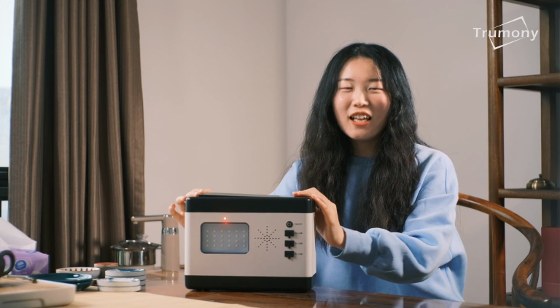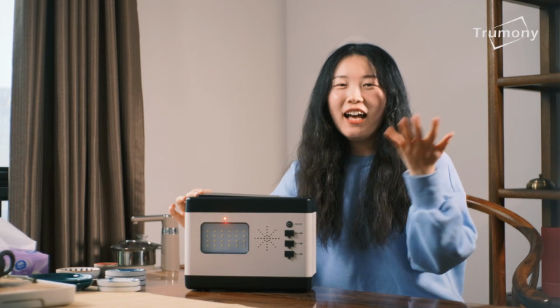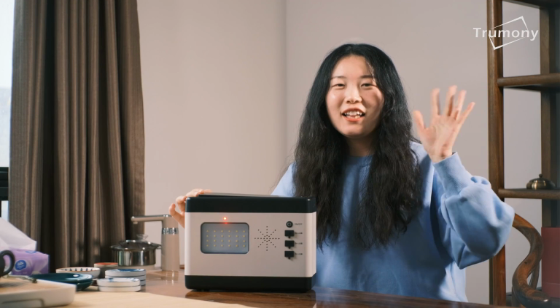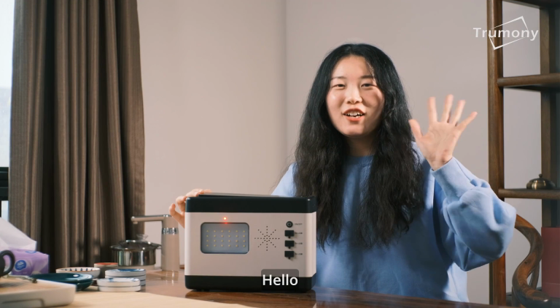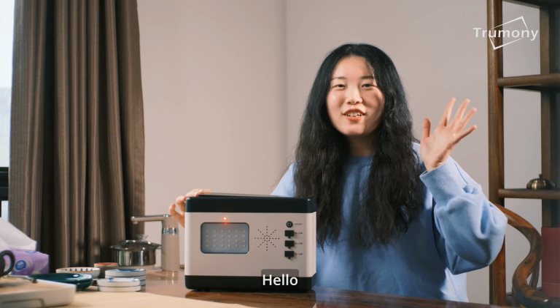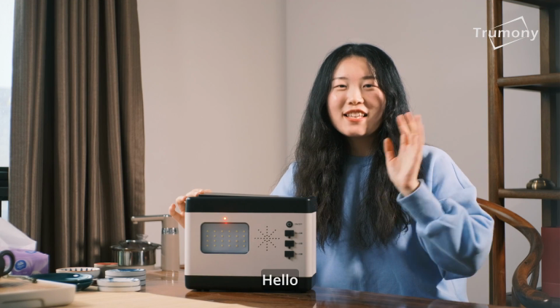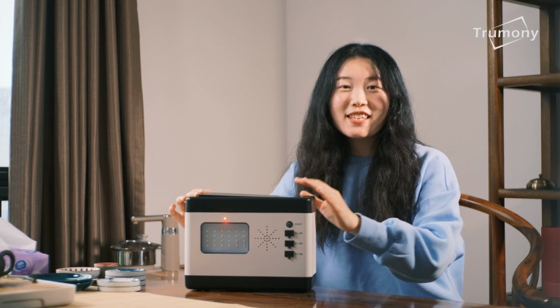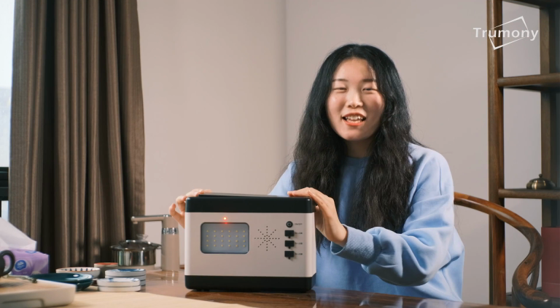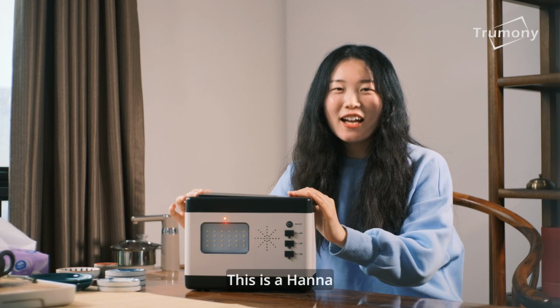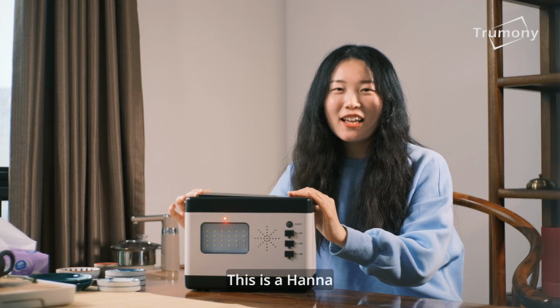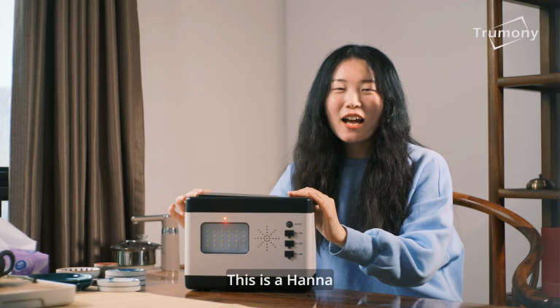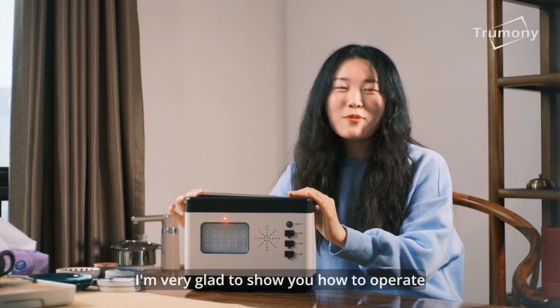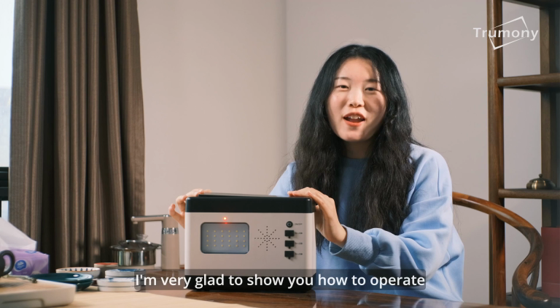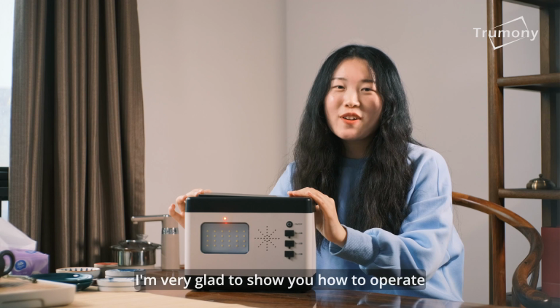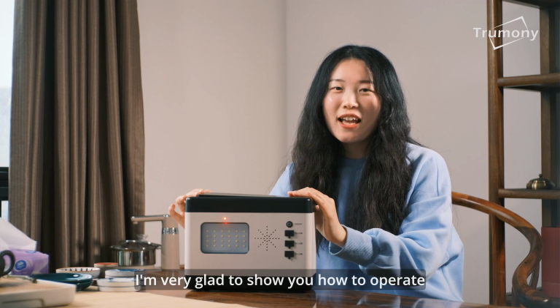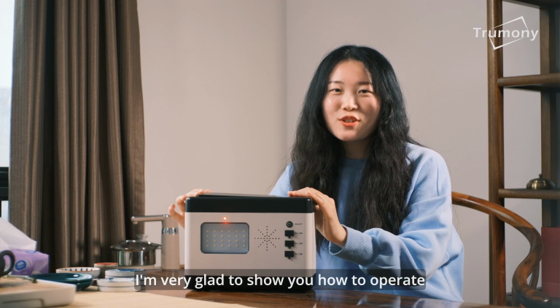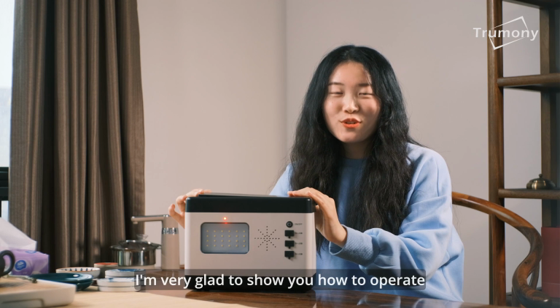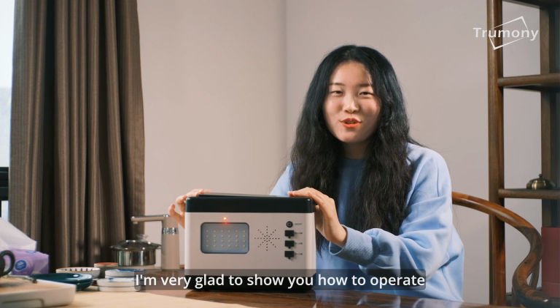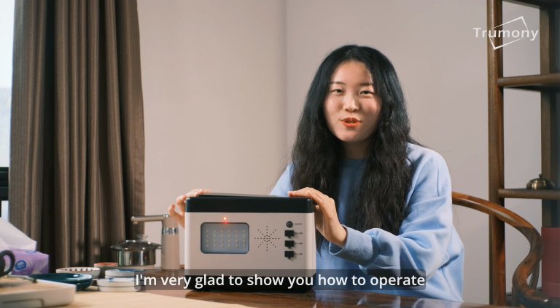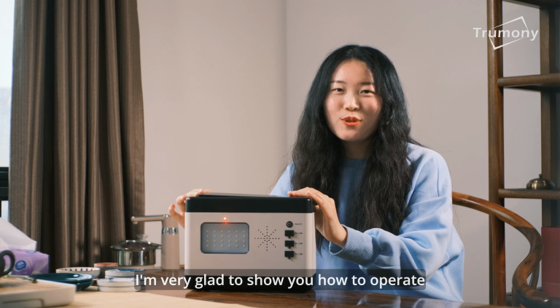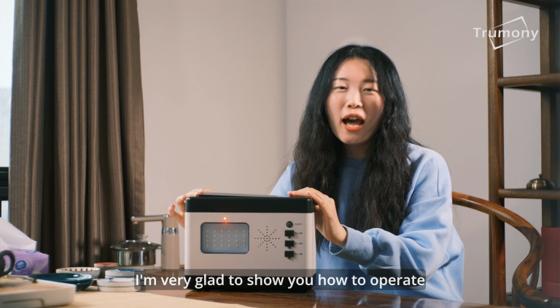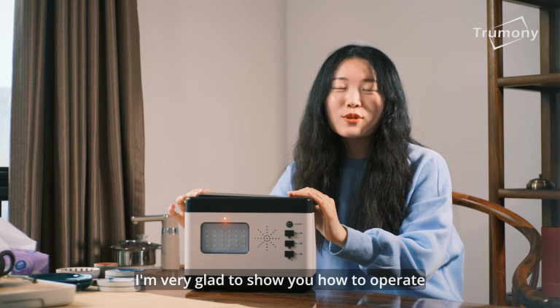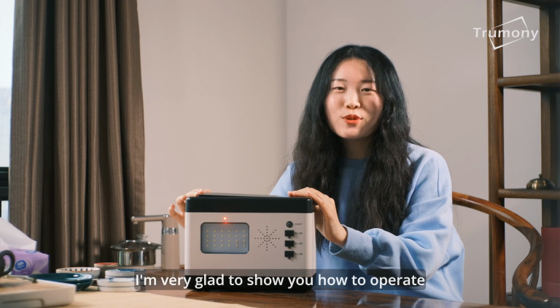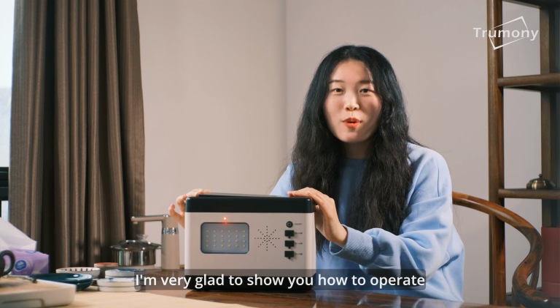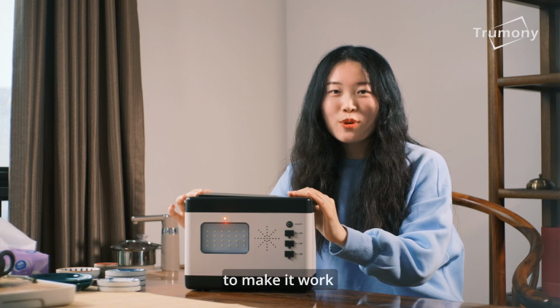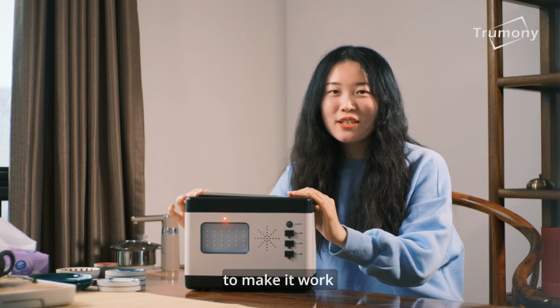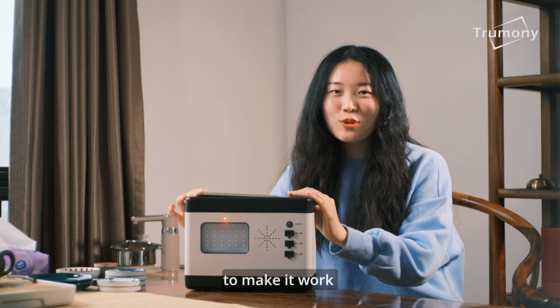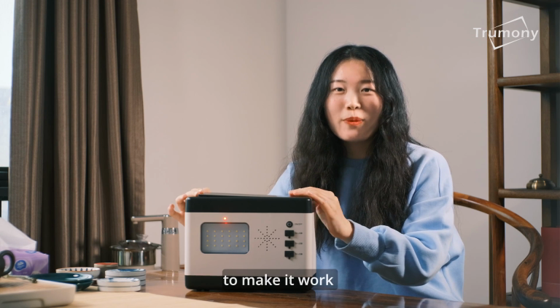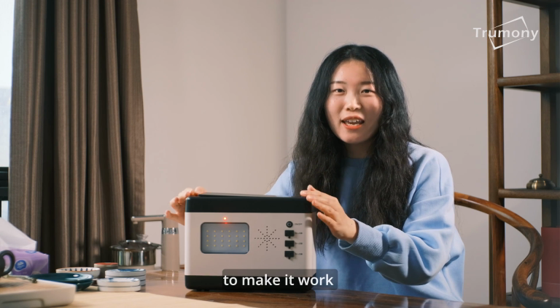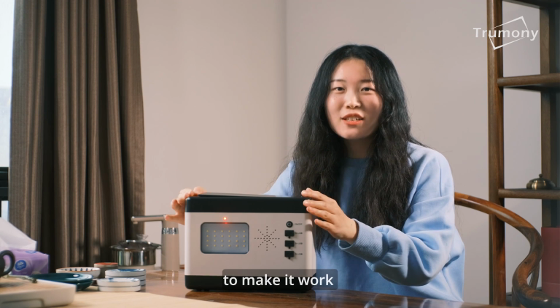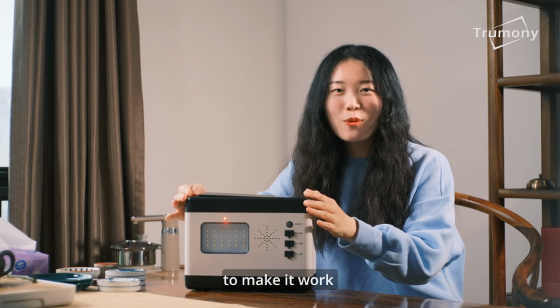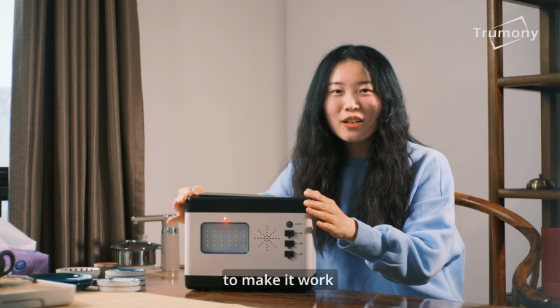Hello, this is Hanna. I am very glad to show you how to operate and make it work.